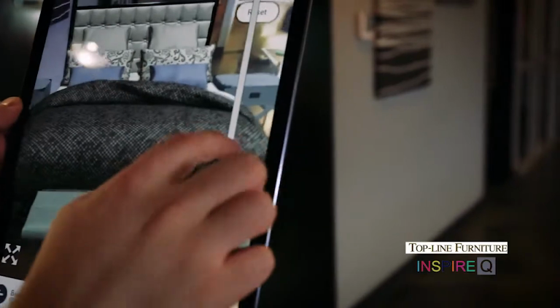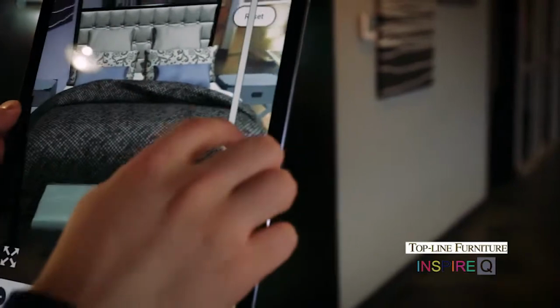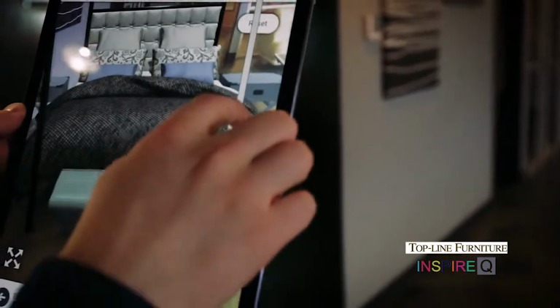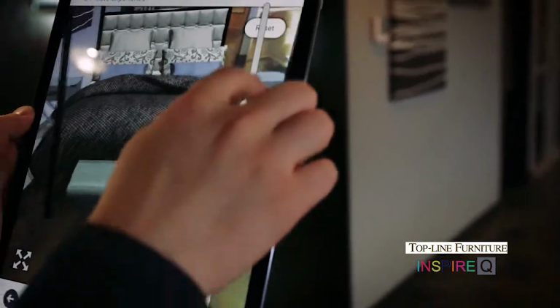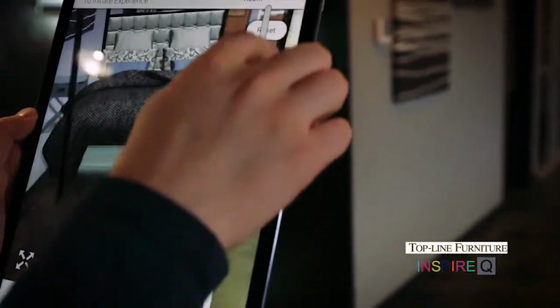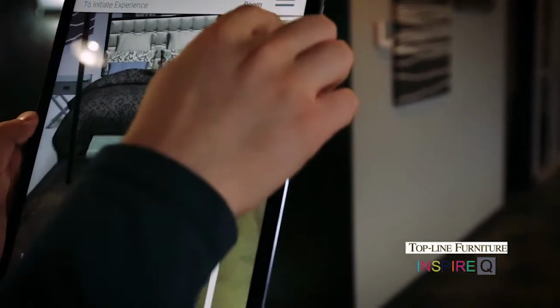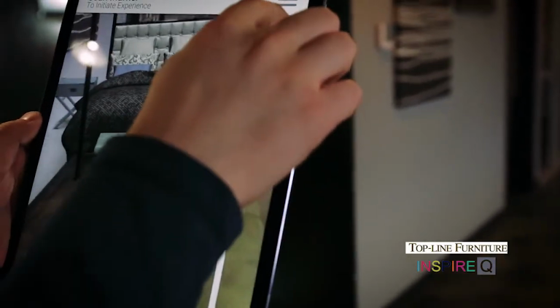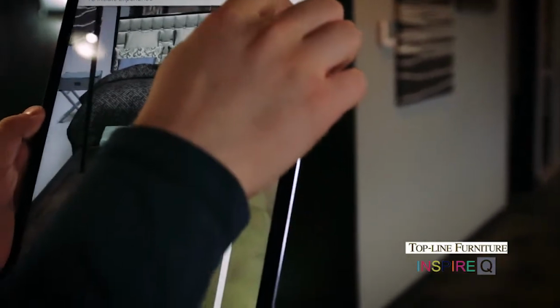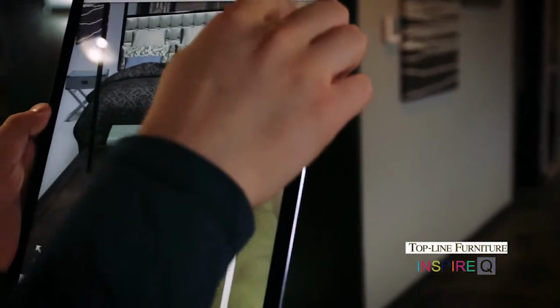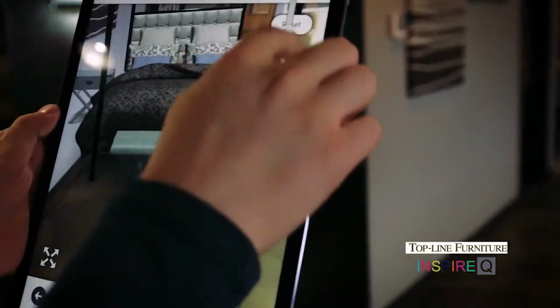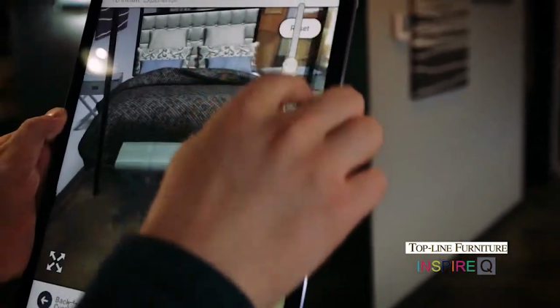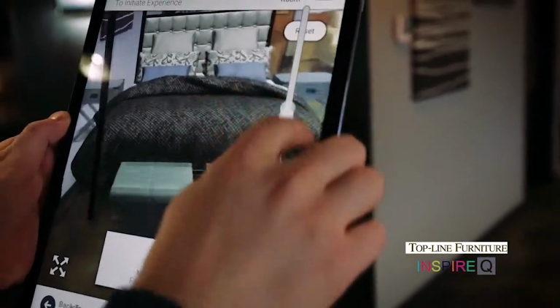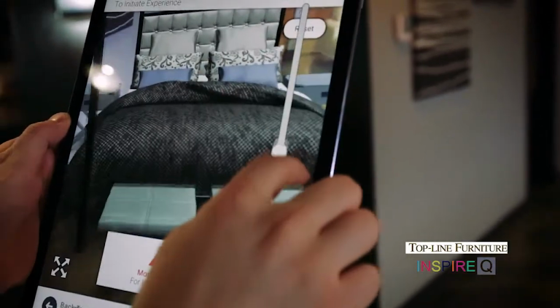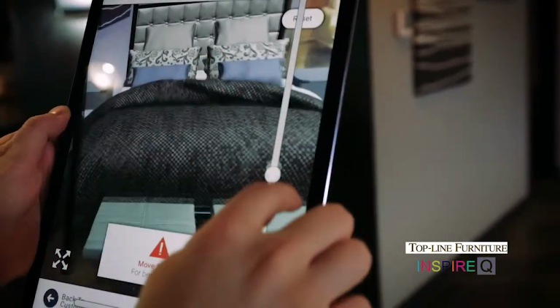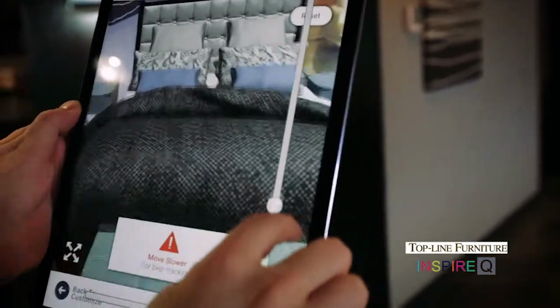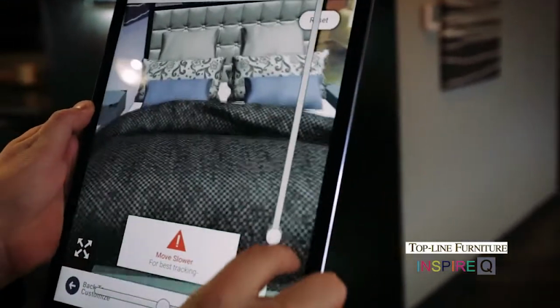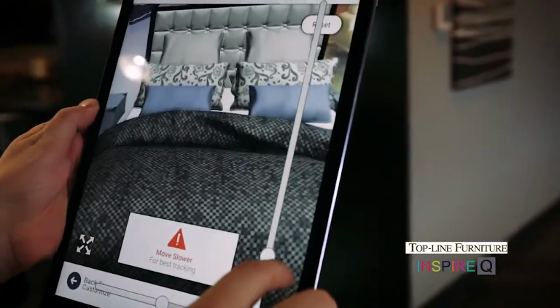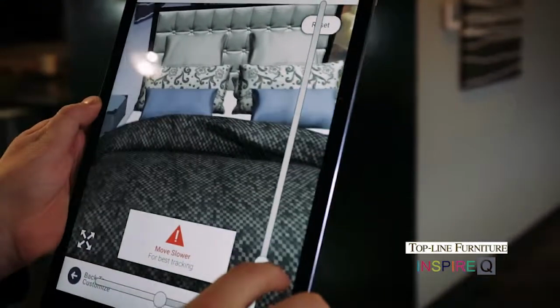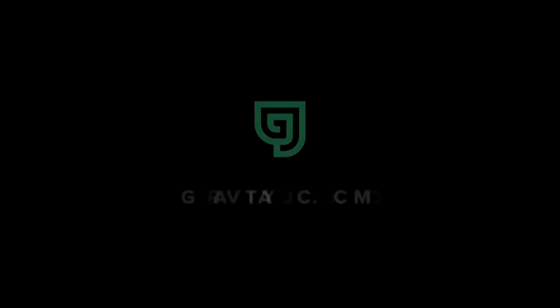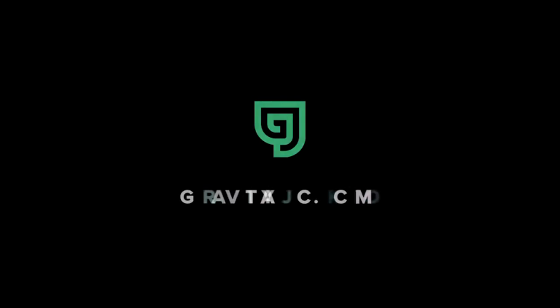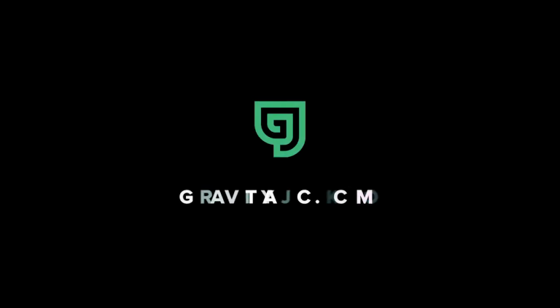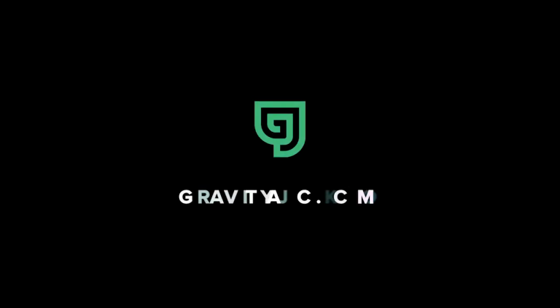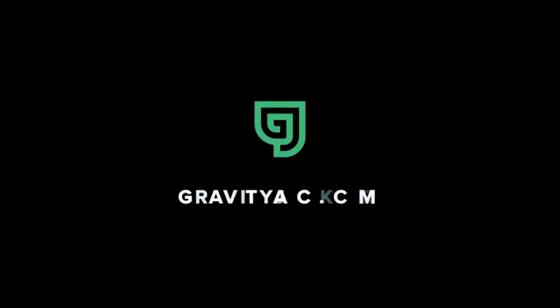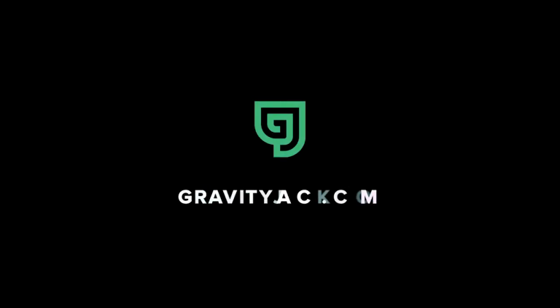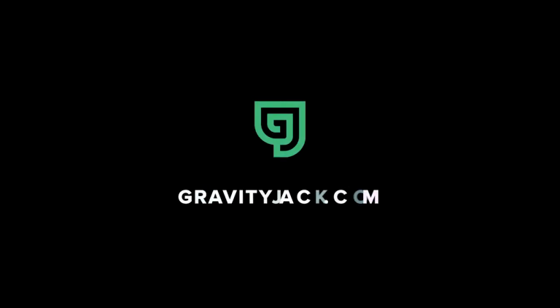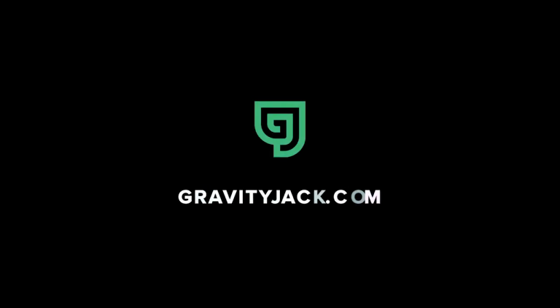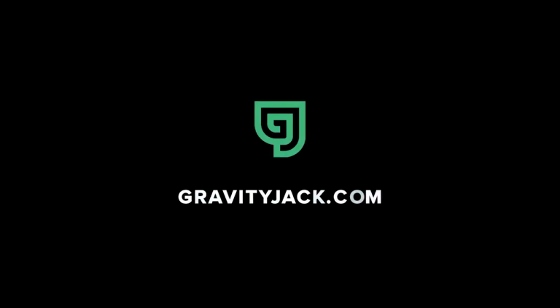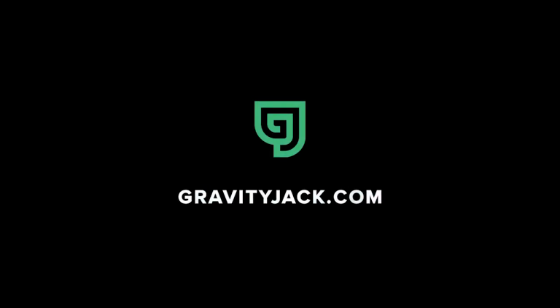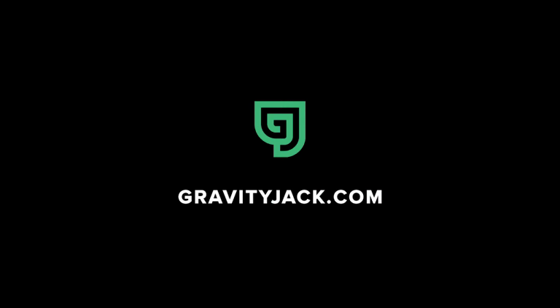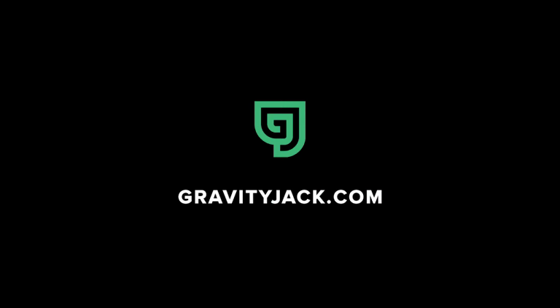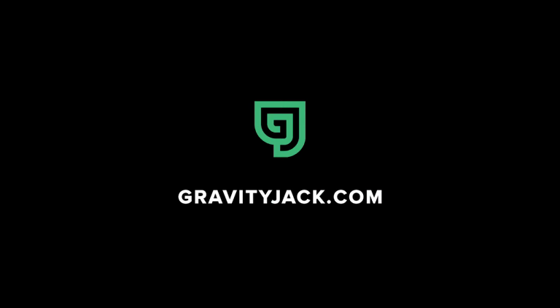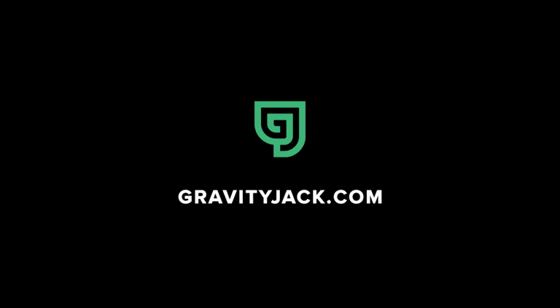Learn more about the Topline Furniture app and check out our other great work at GravityJack.com.